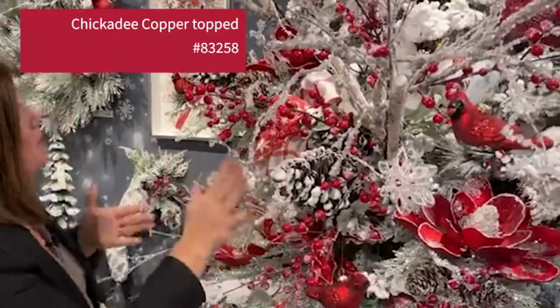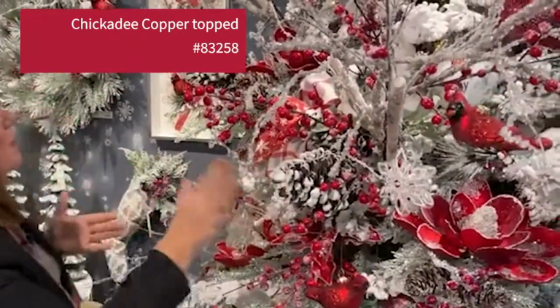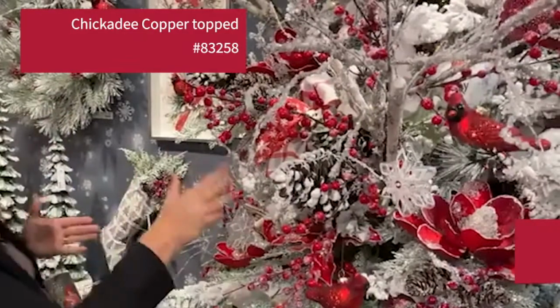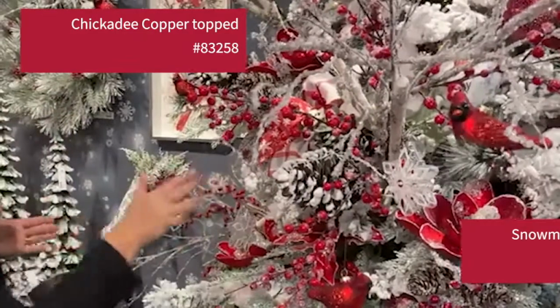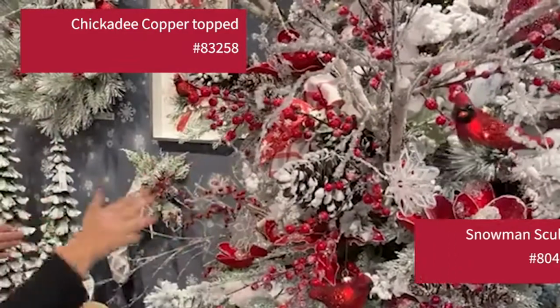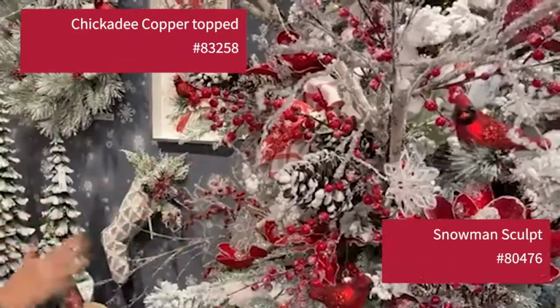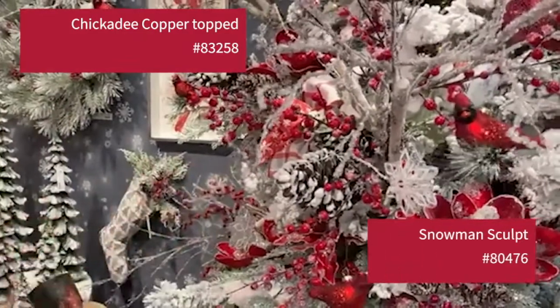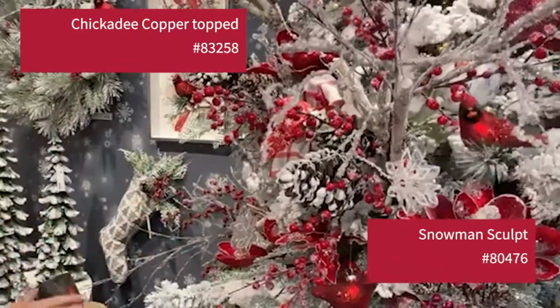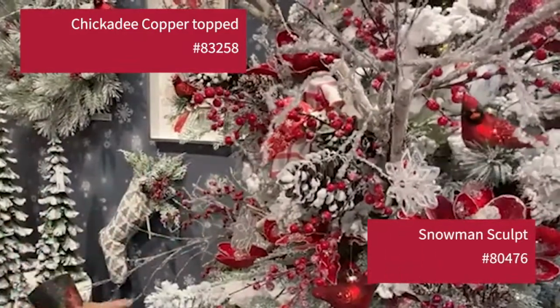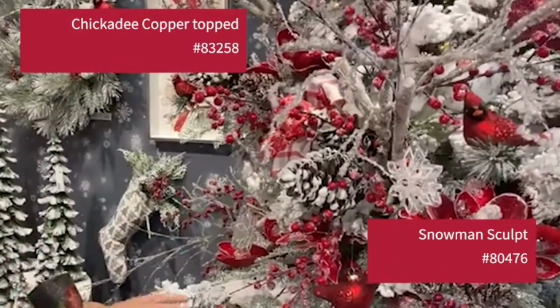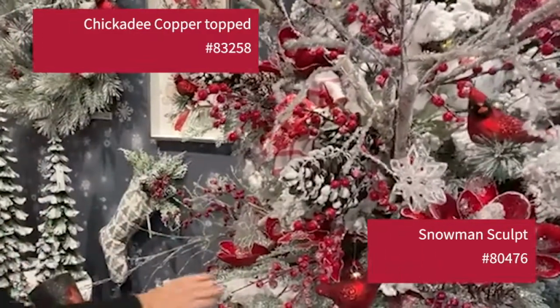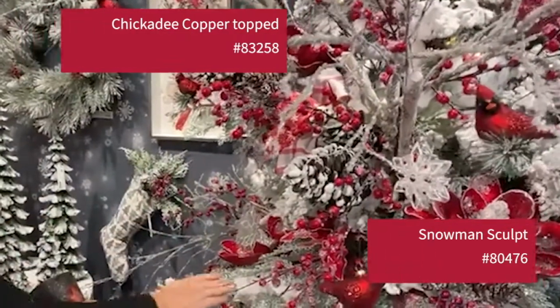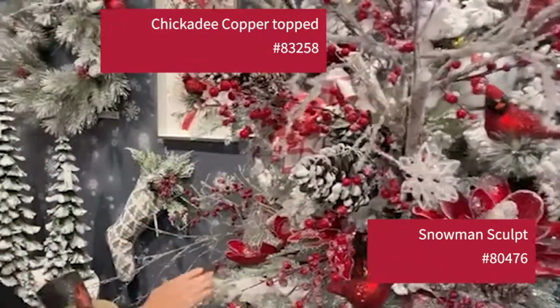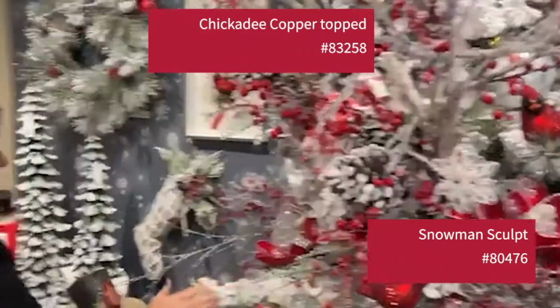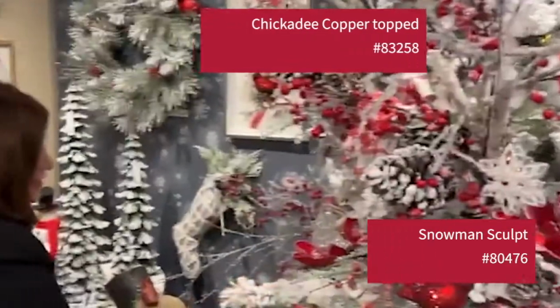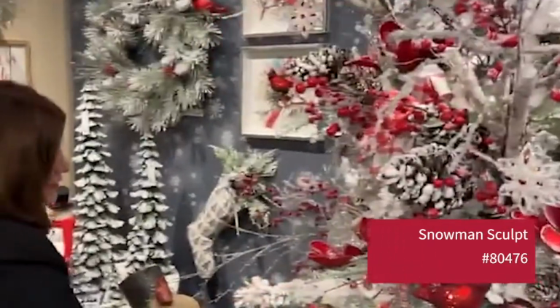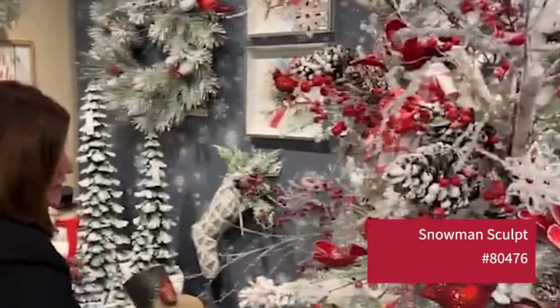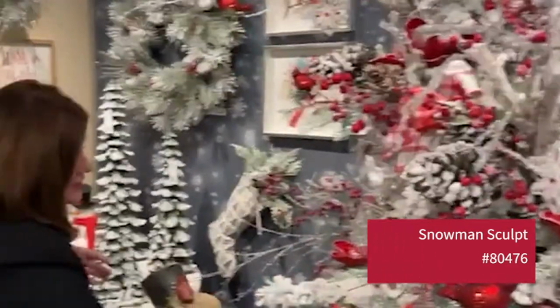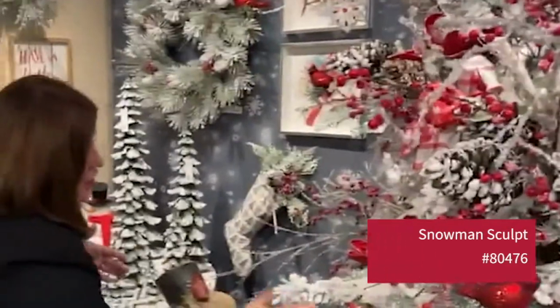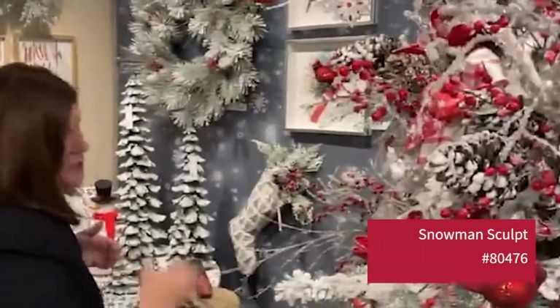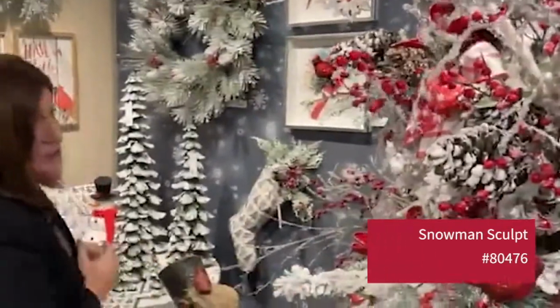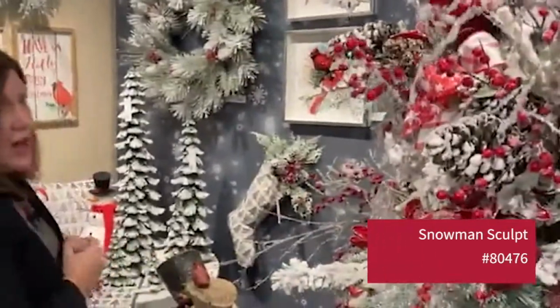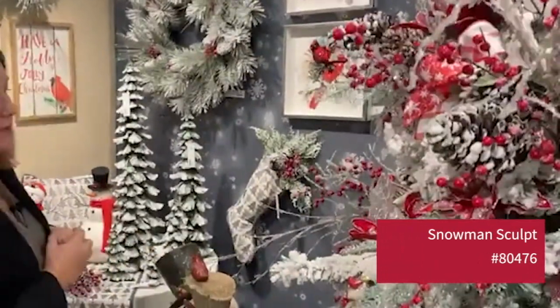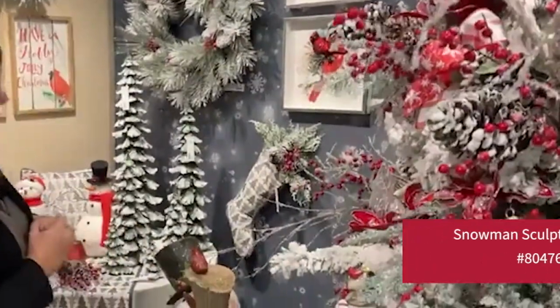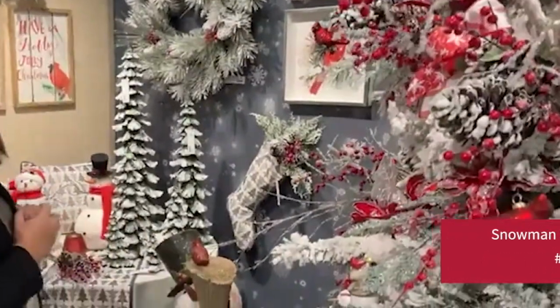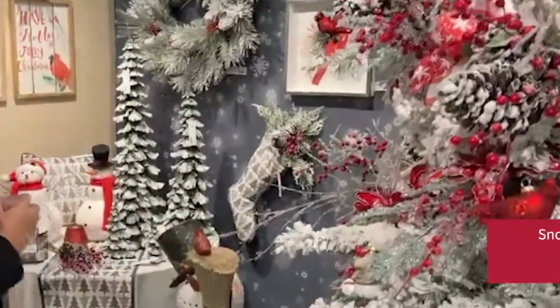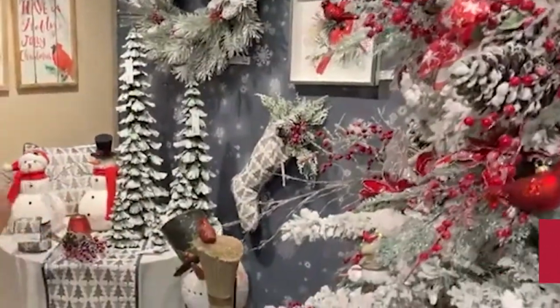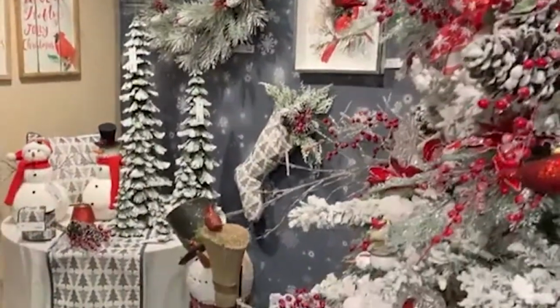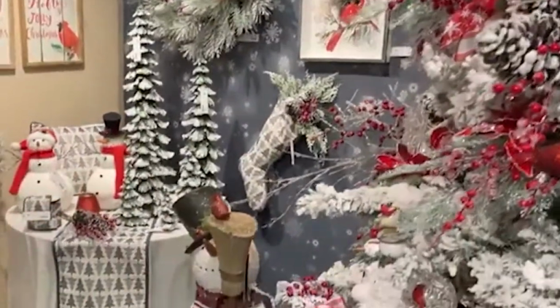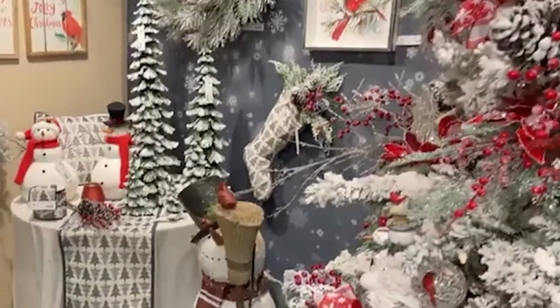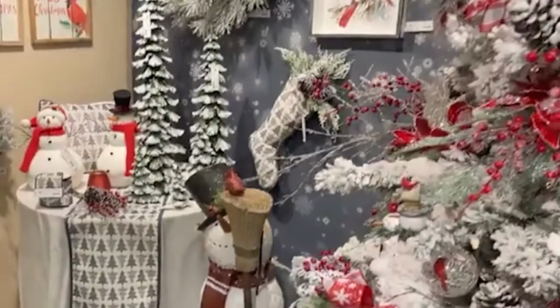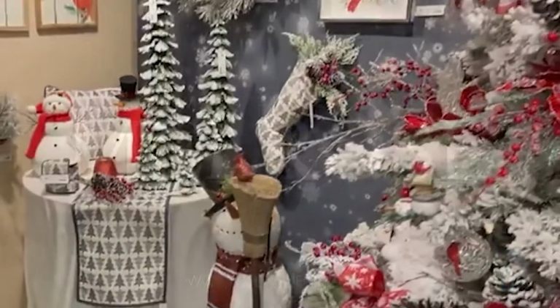I want to pull attention to that. And then we have the snowman sculpt as well — that is new.